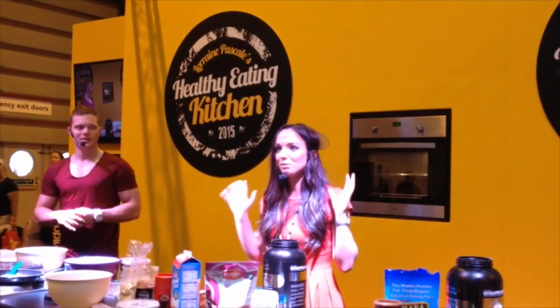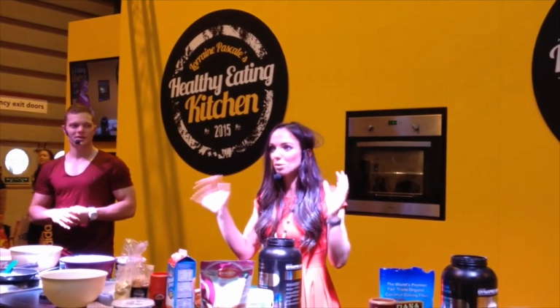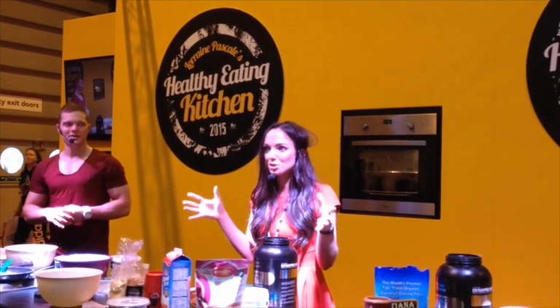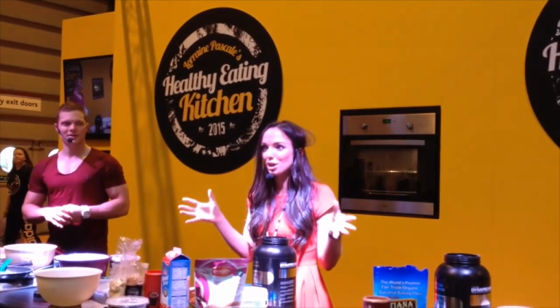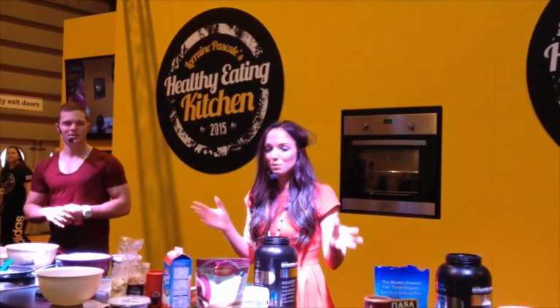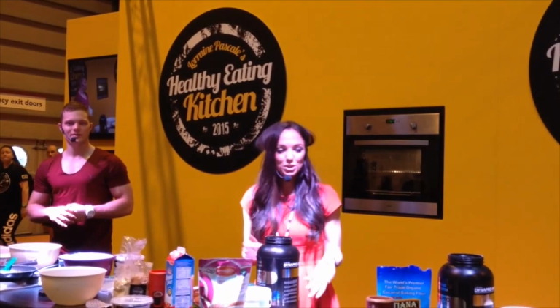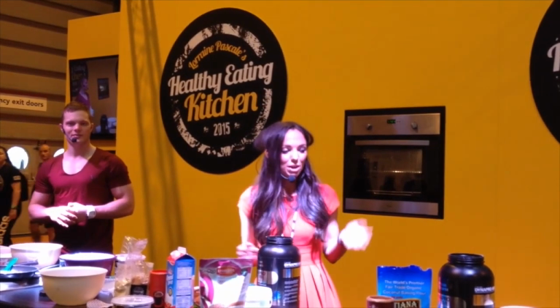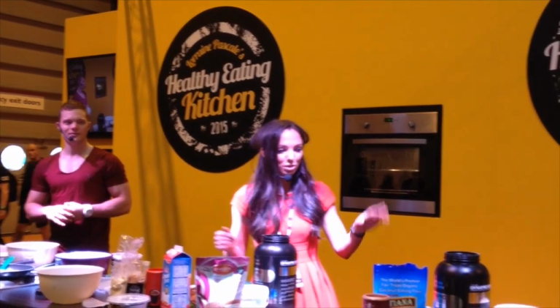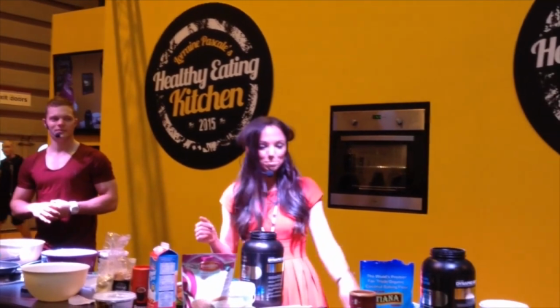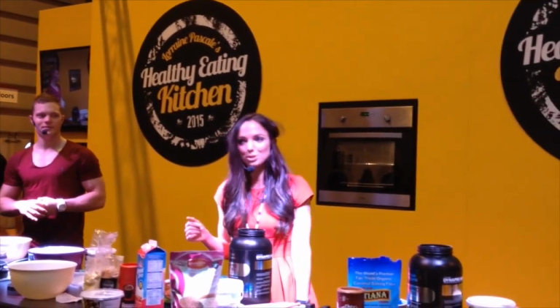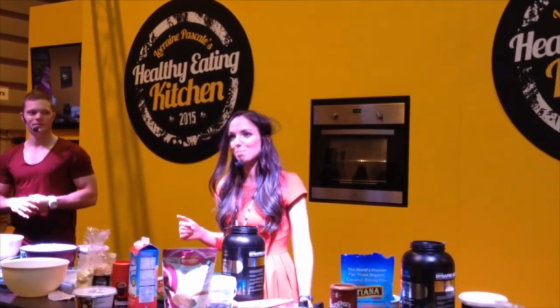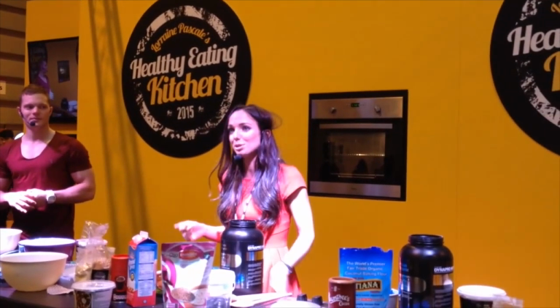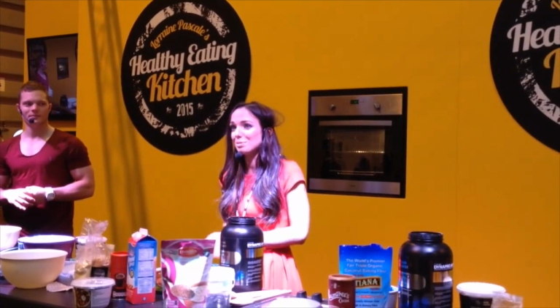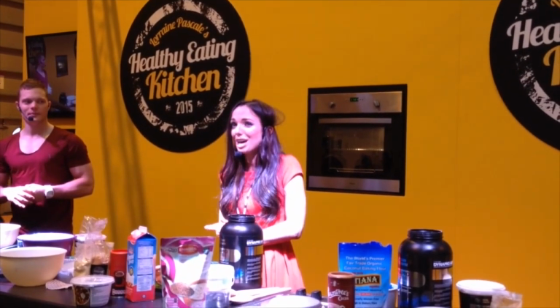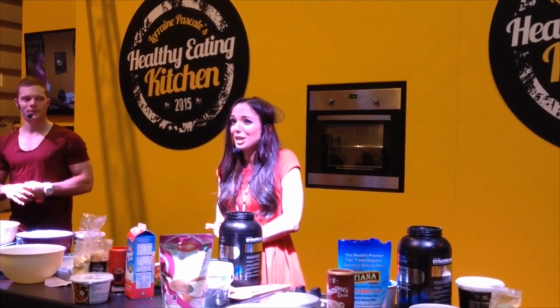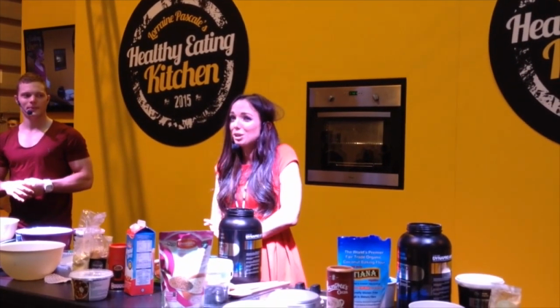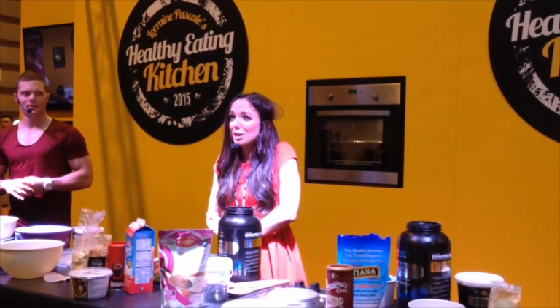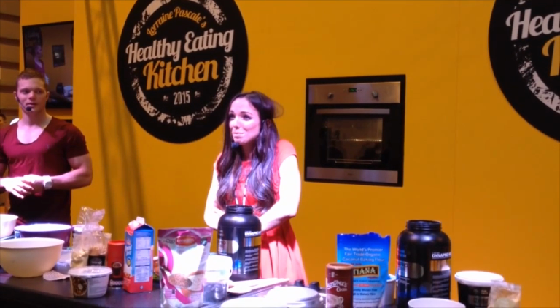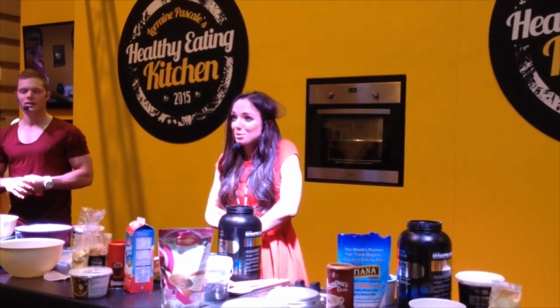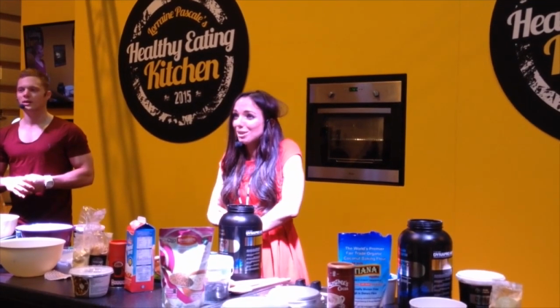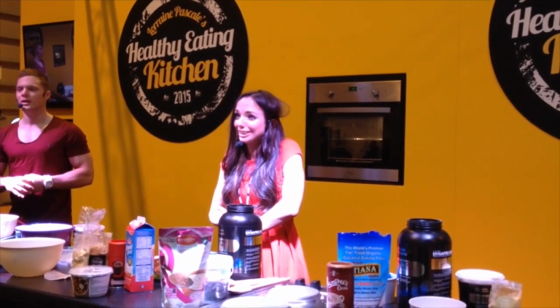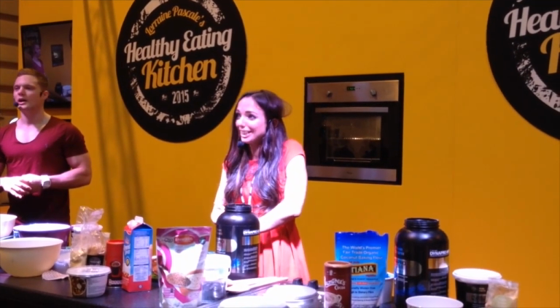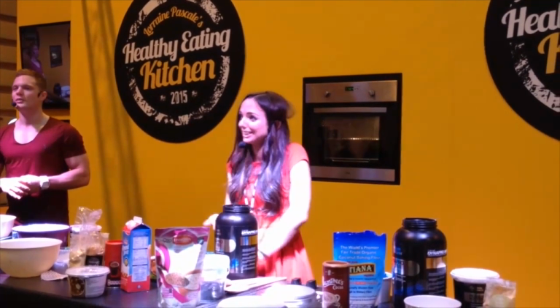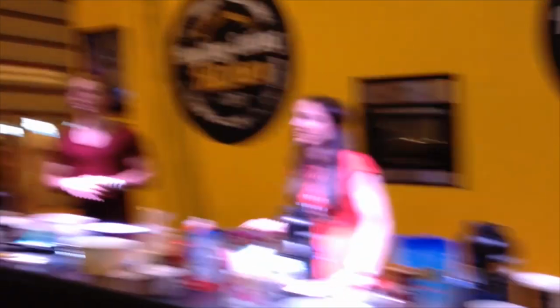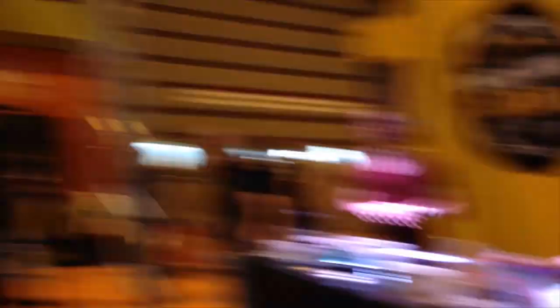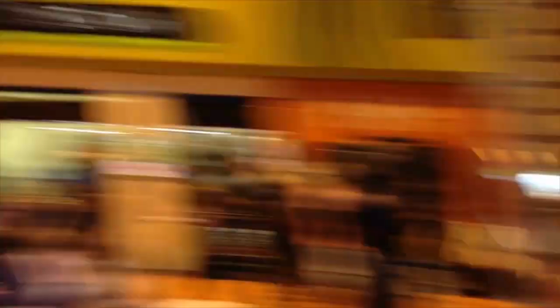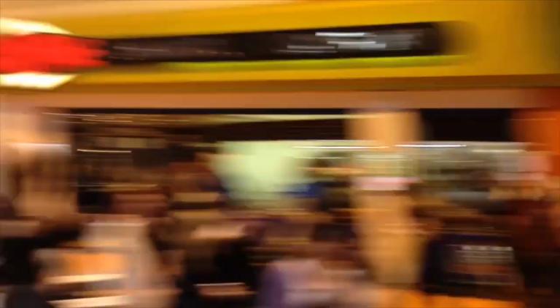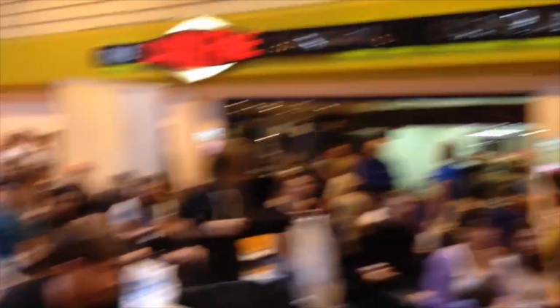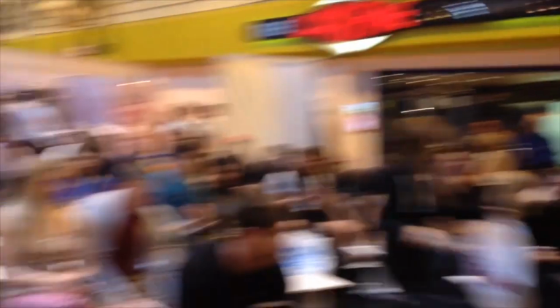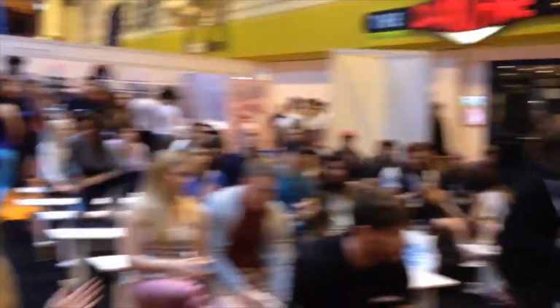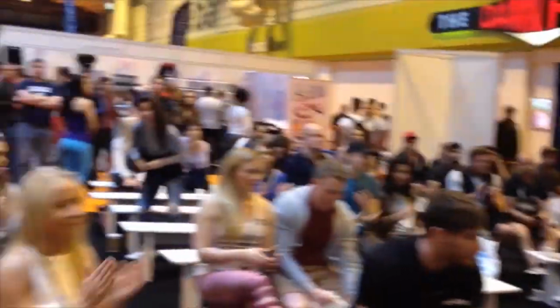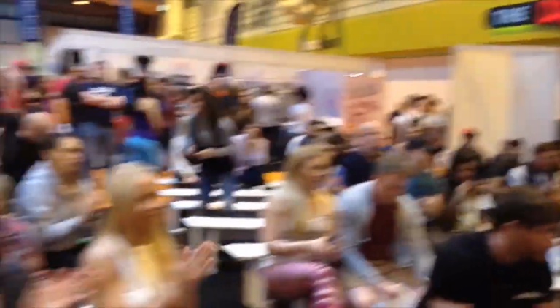And if you want to try the fudge, I've got some more samples. Thank you very much for watching — everyone give Nicola a round of applause!